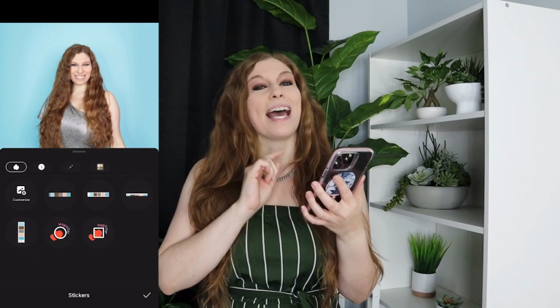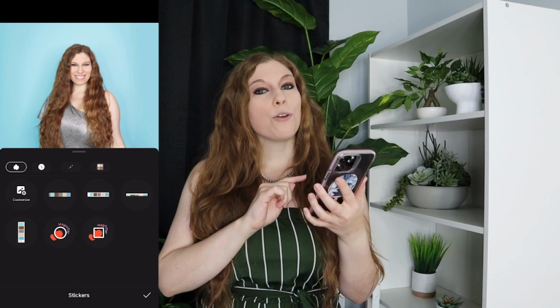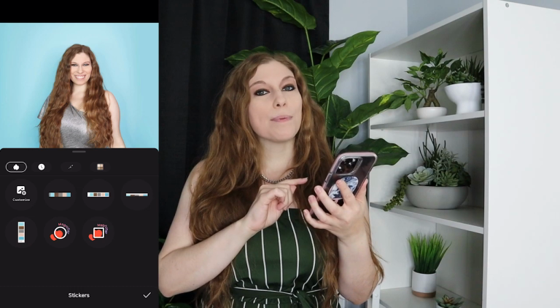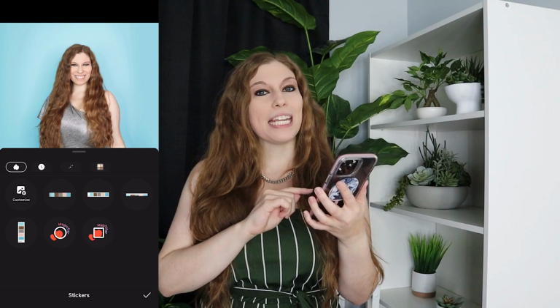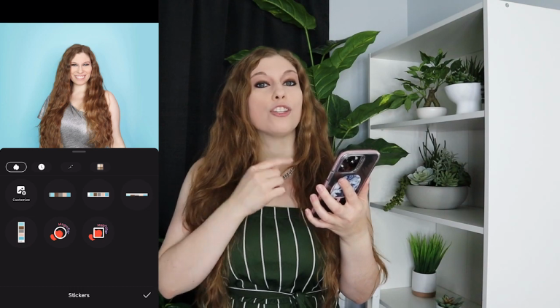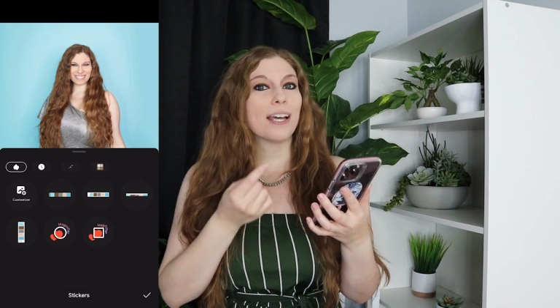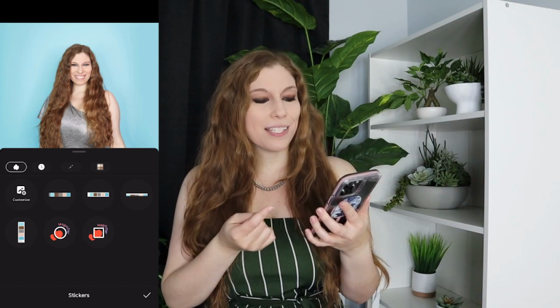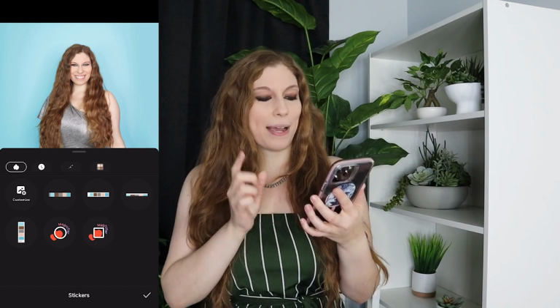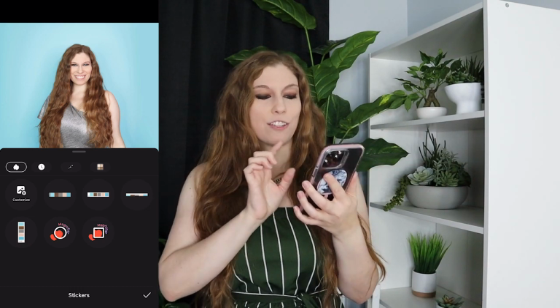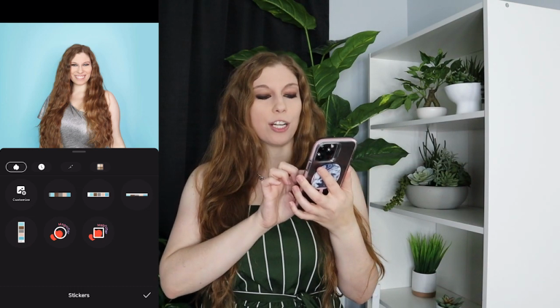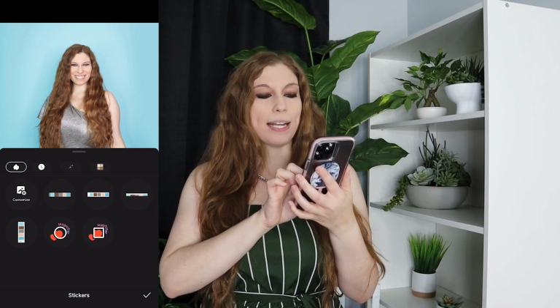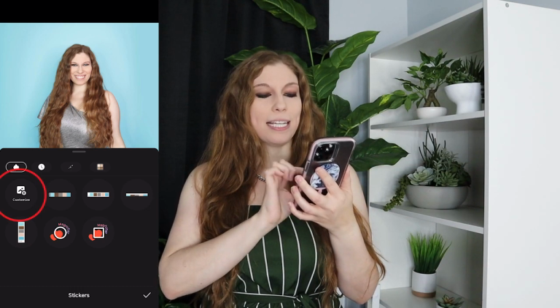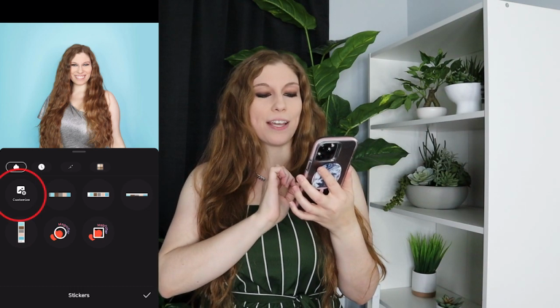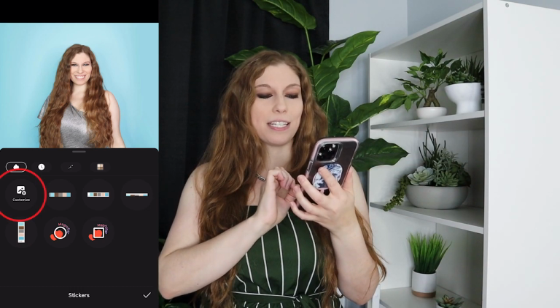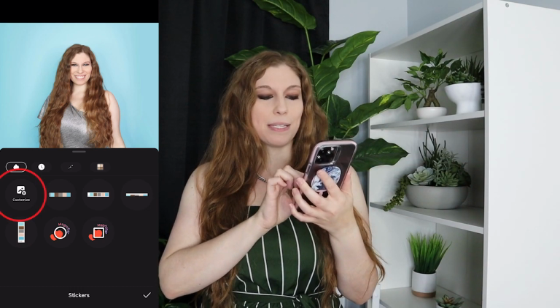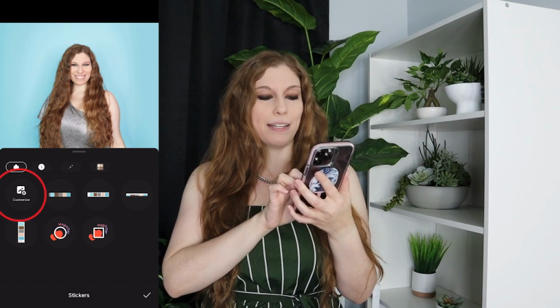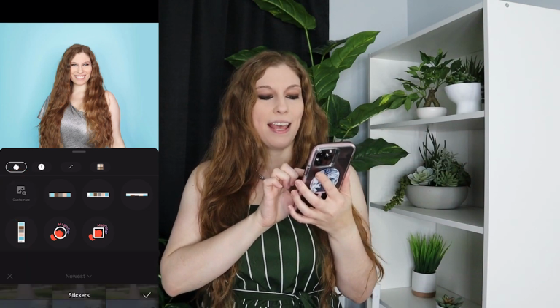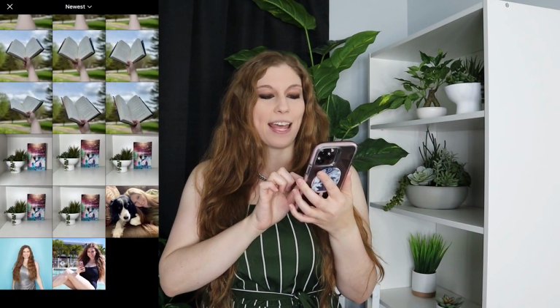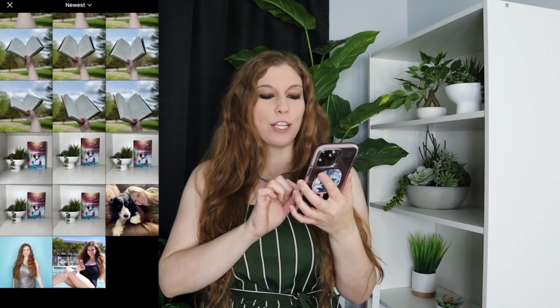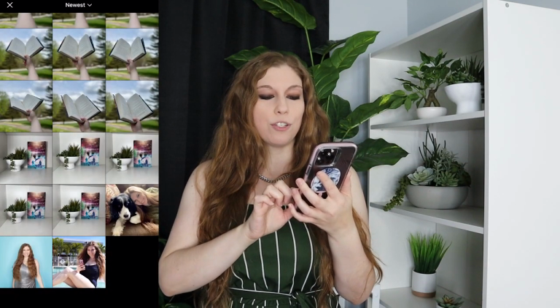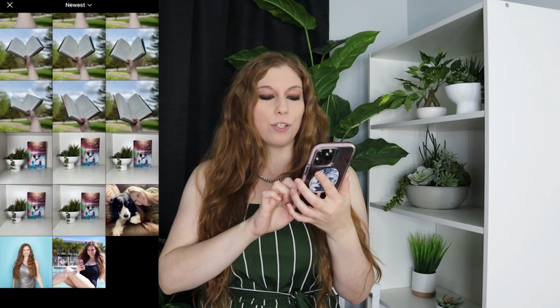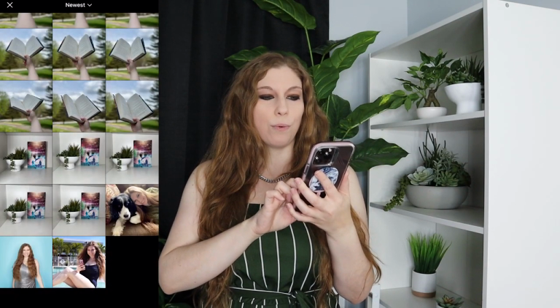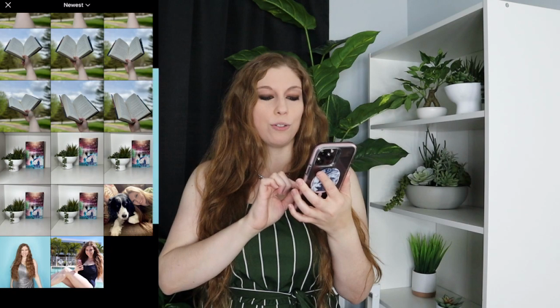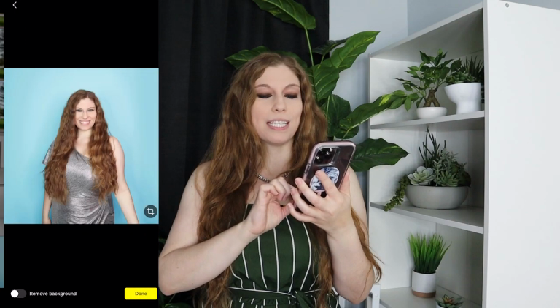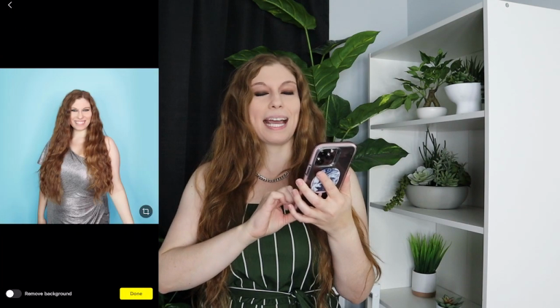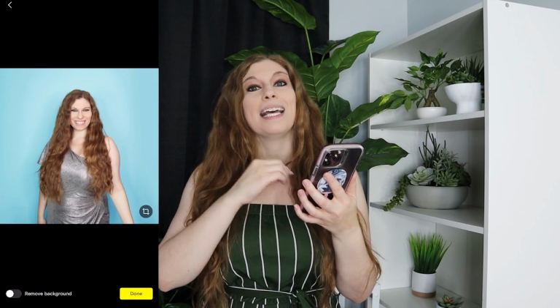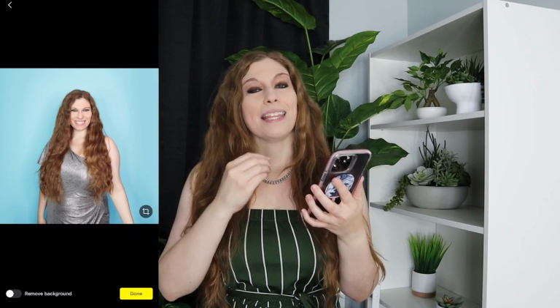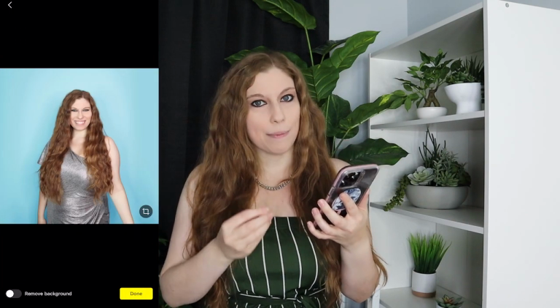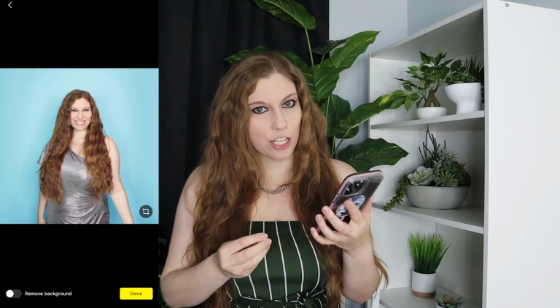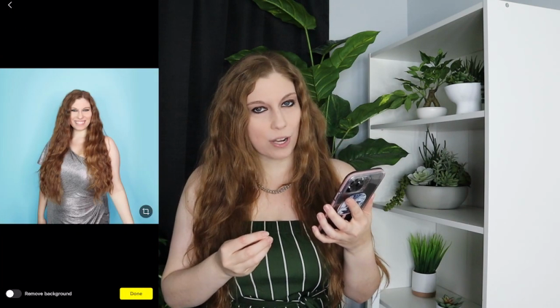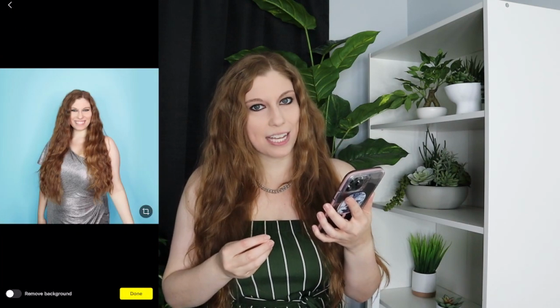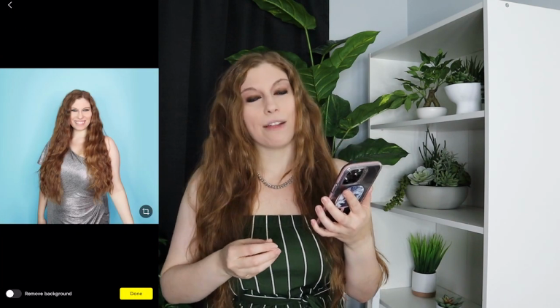Now you have the ability to customize it, so go ahead and click on the customize button. When you do, you're going to select the image that you want to cut out.